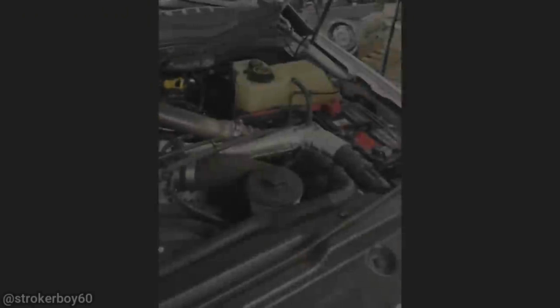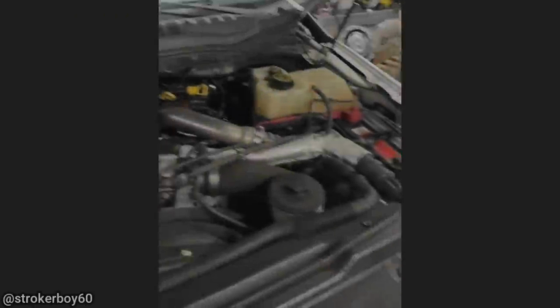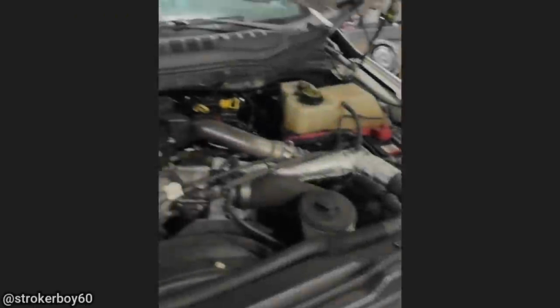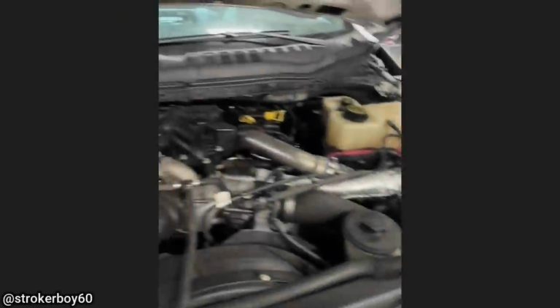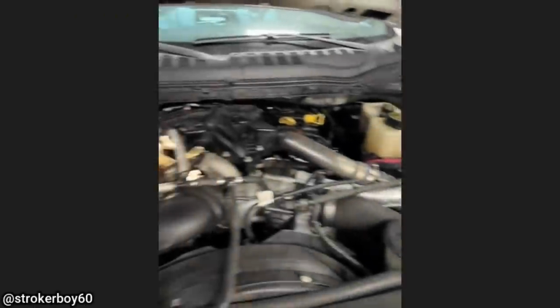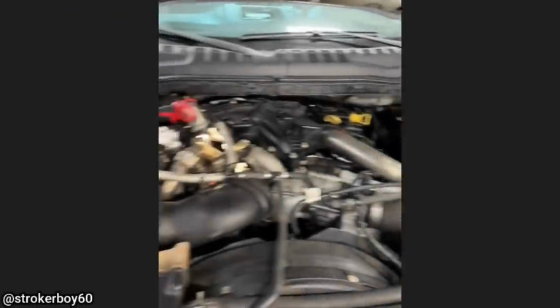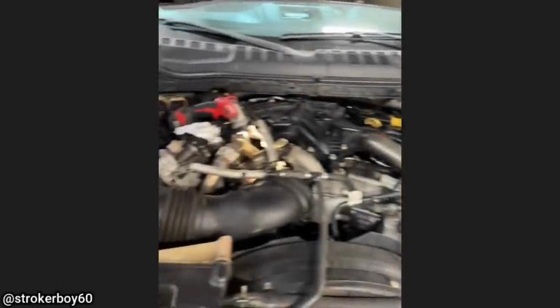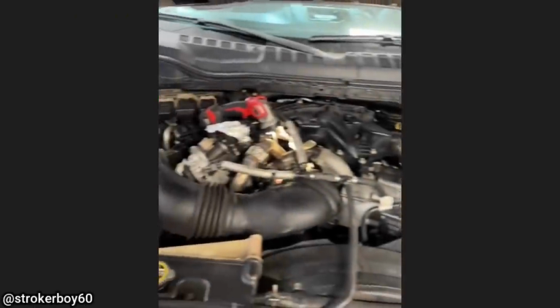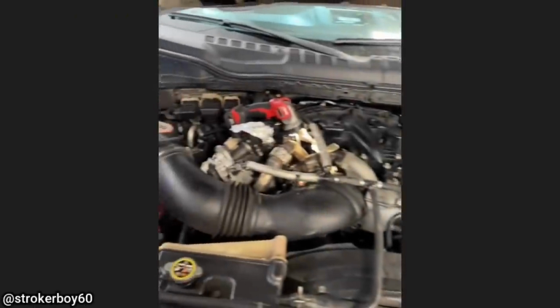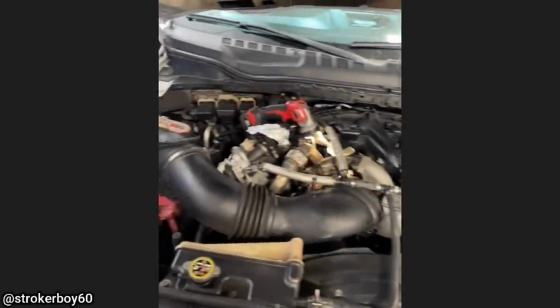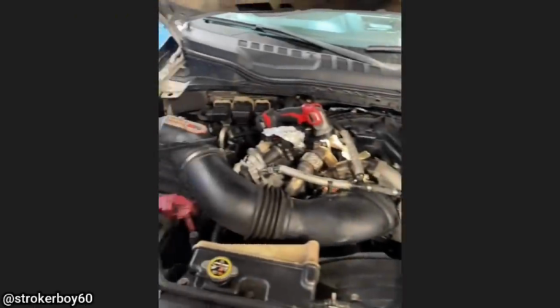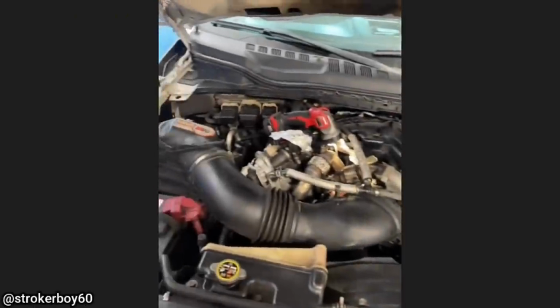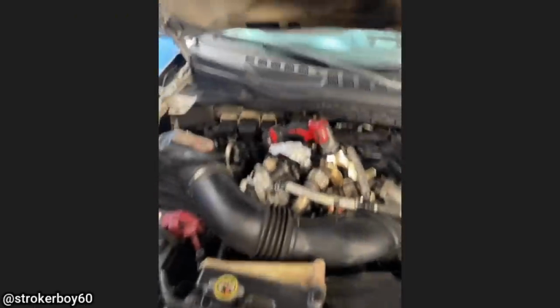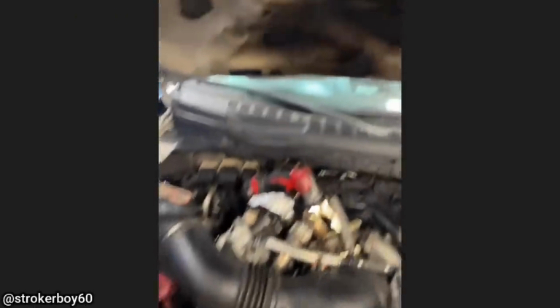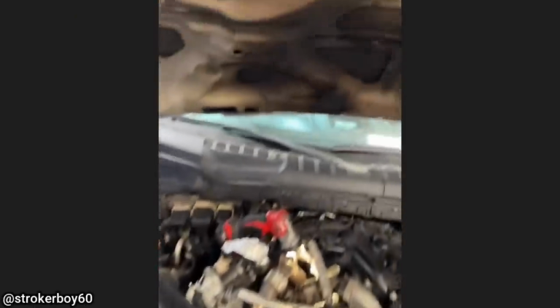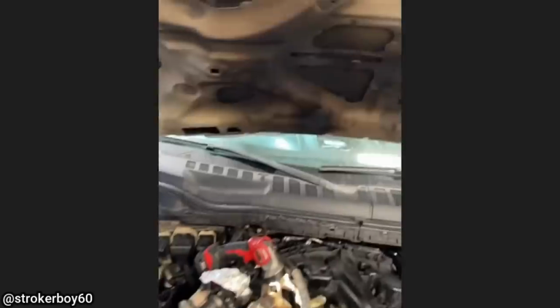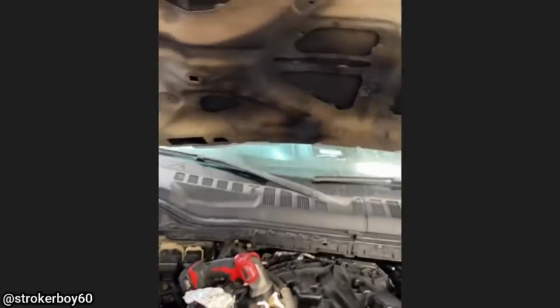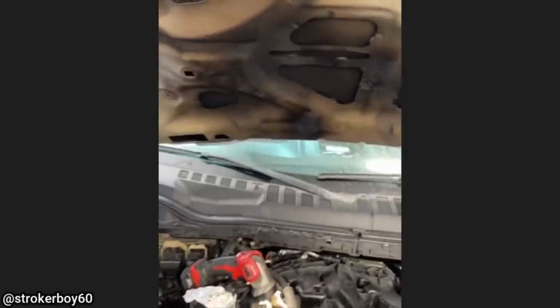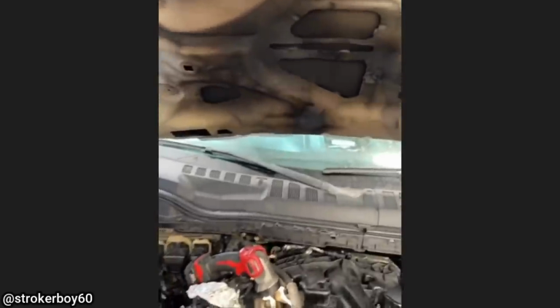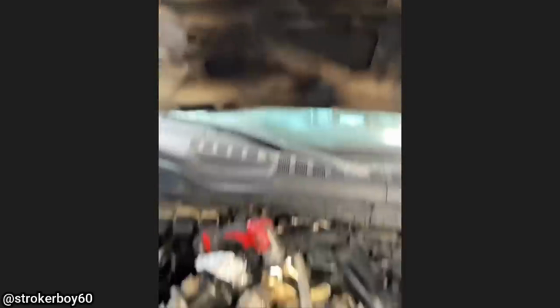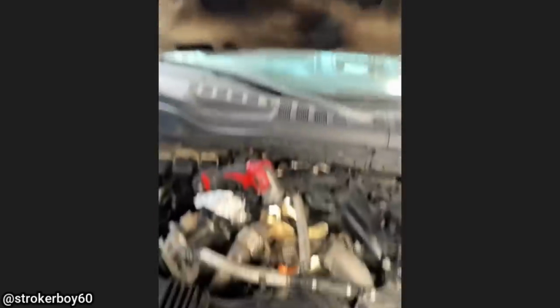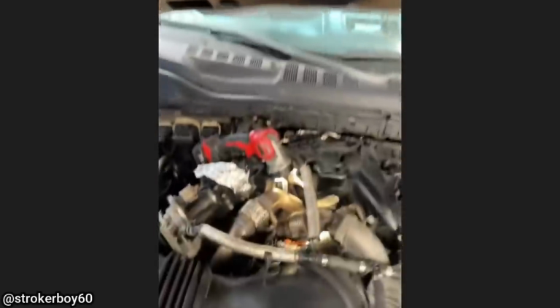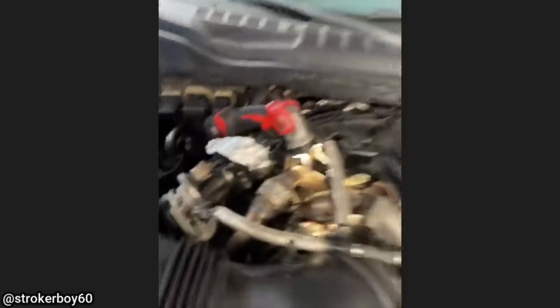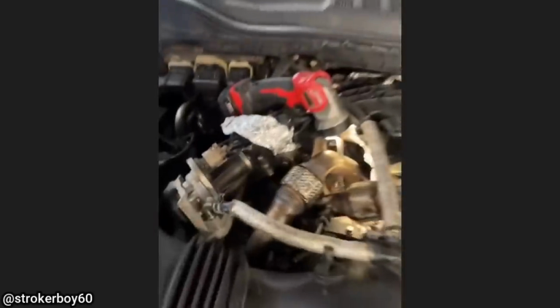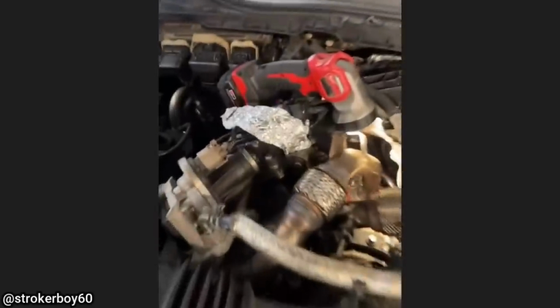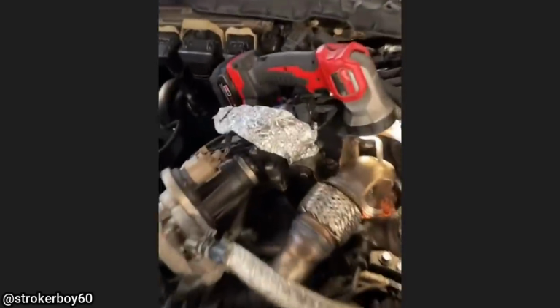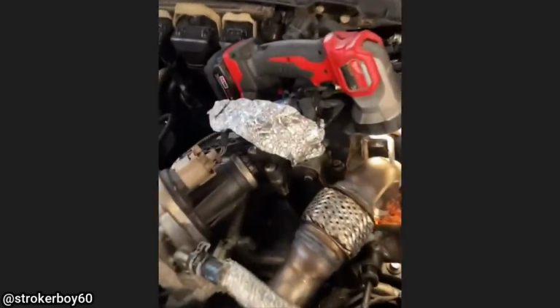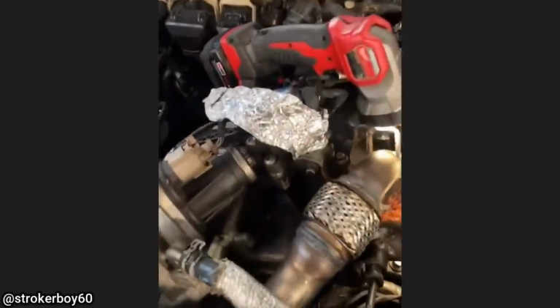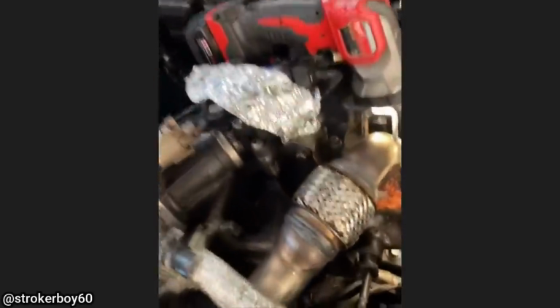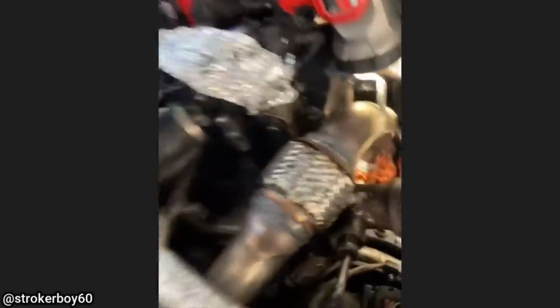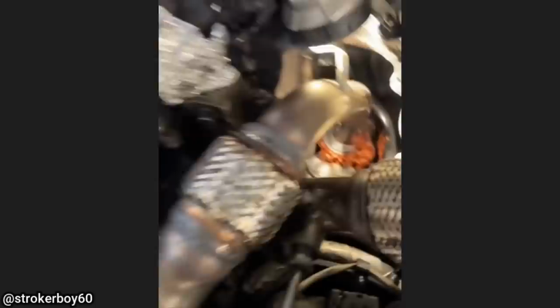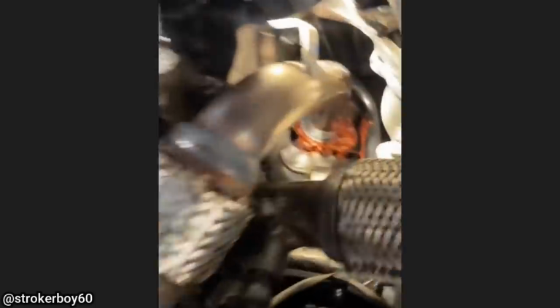The customer's complaint is that they have smoke under the hood of their truck after having another shop out of town repair their truck.